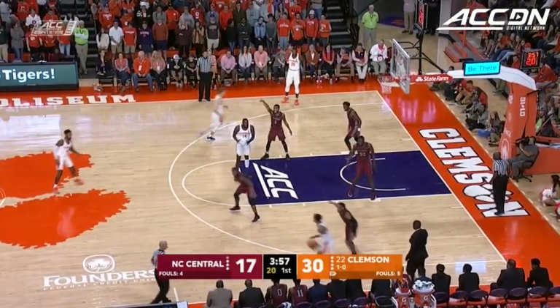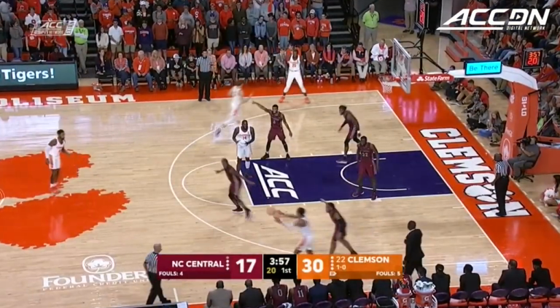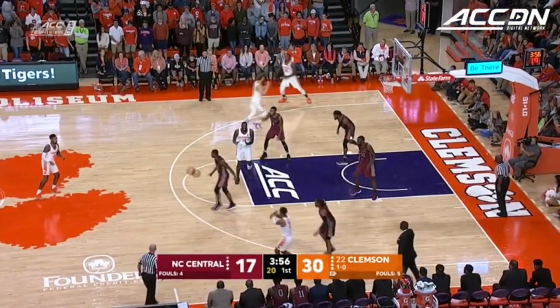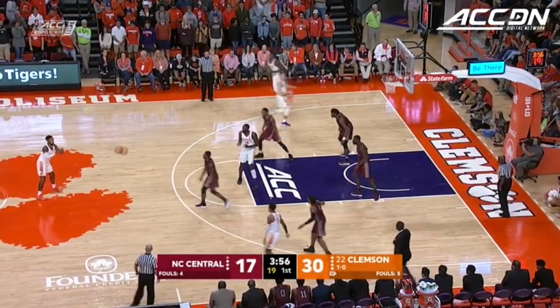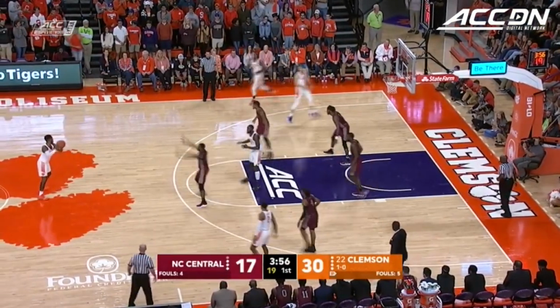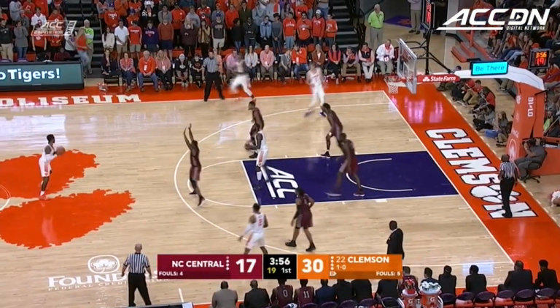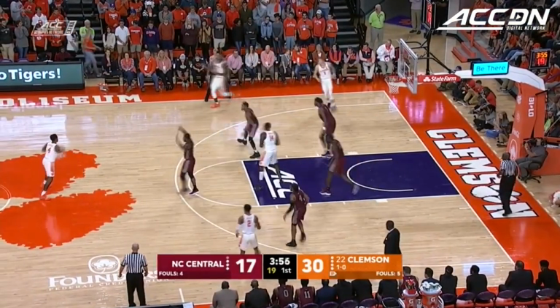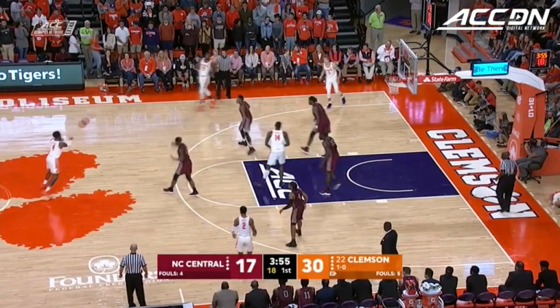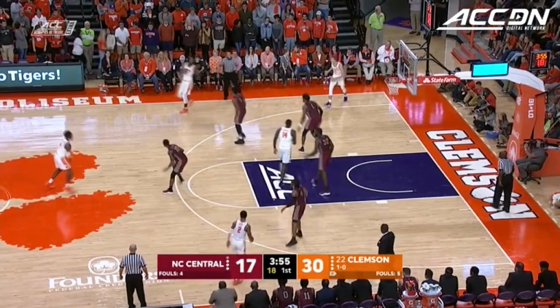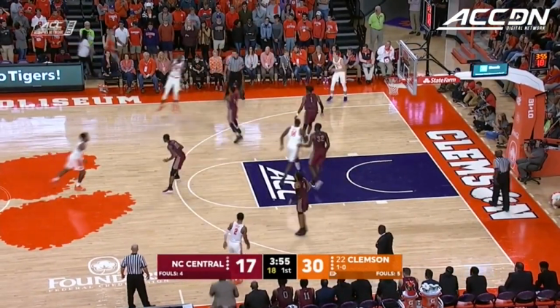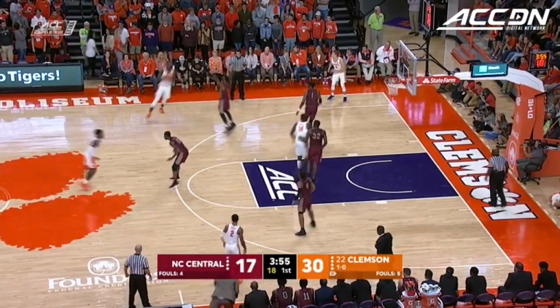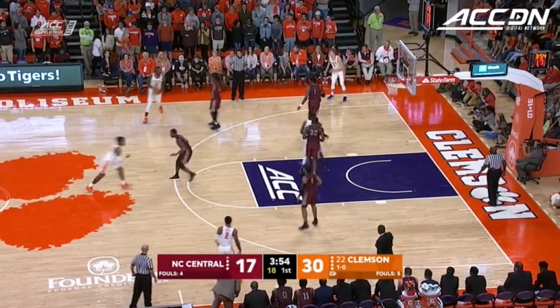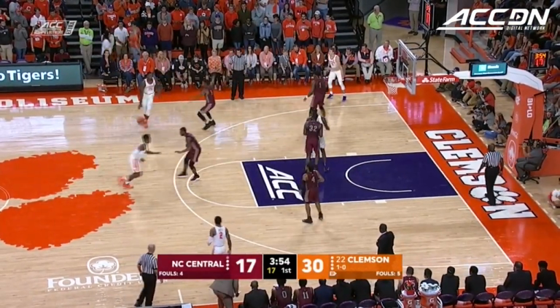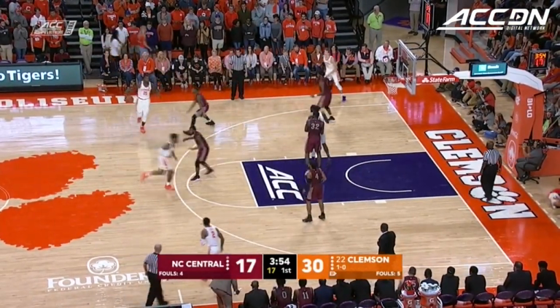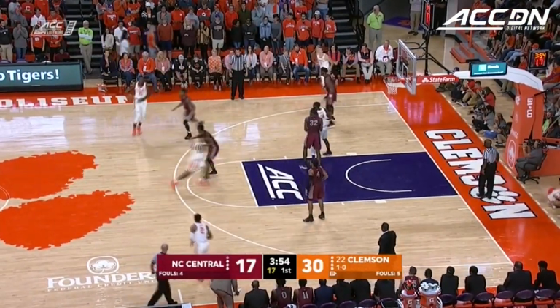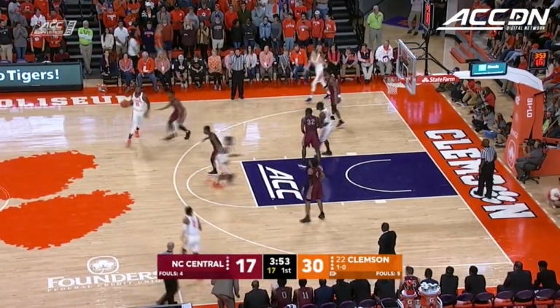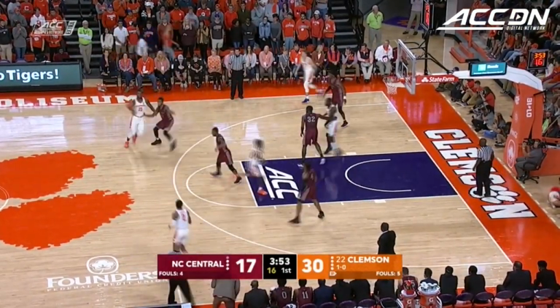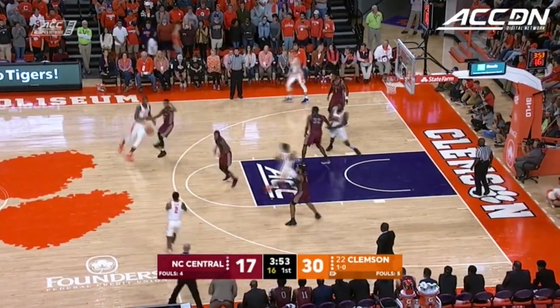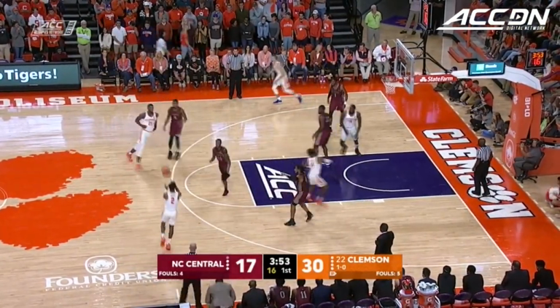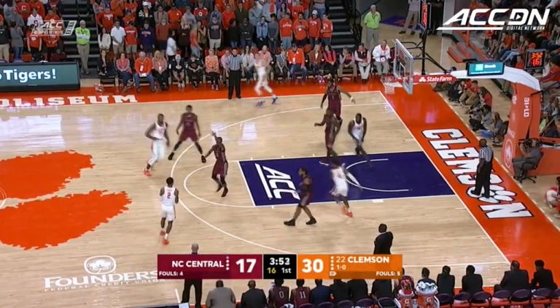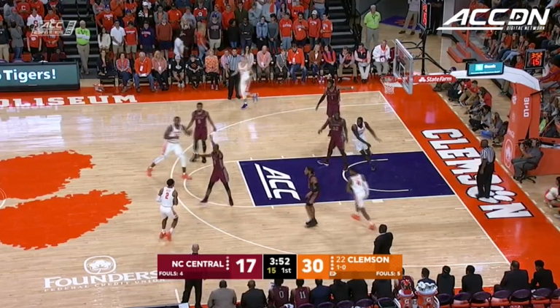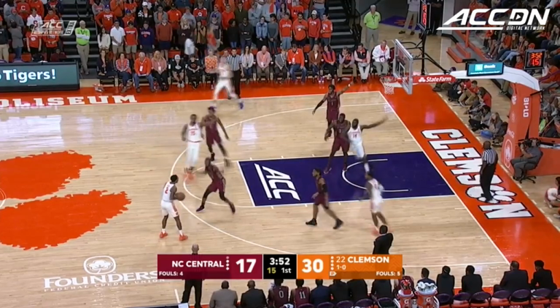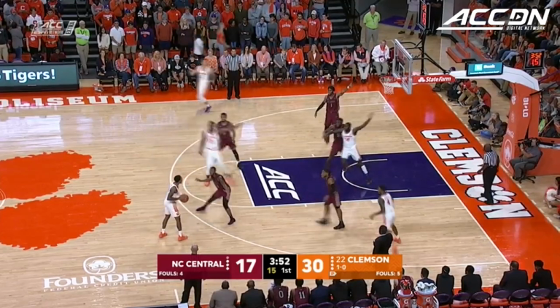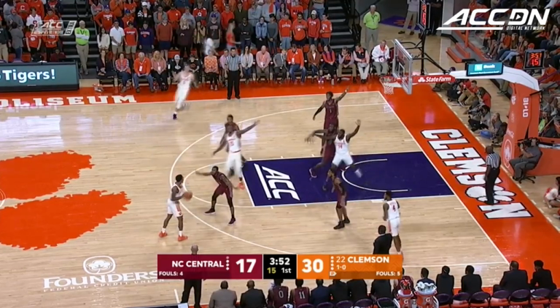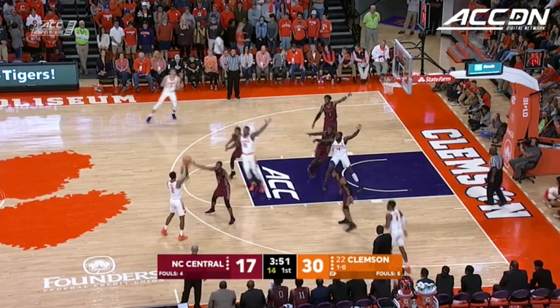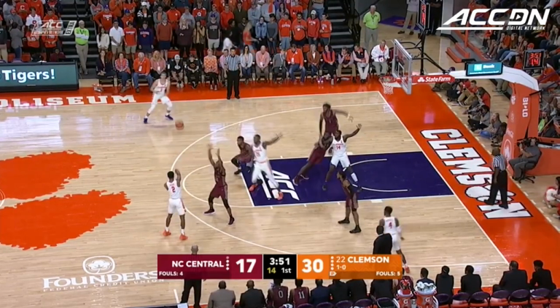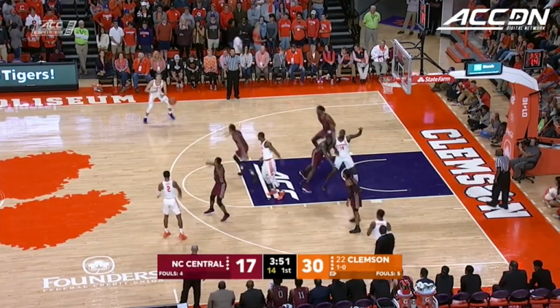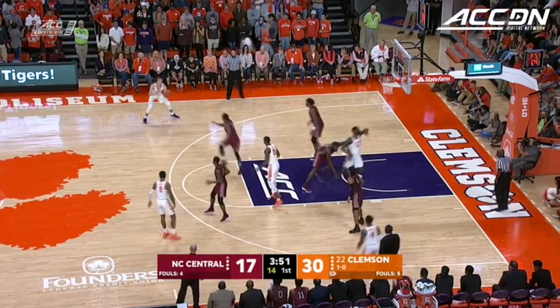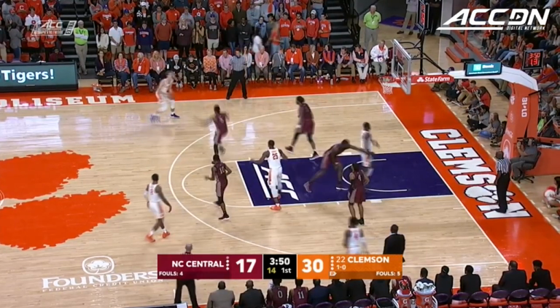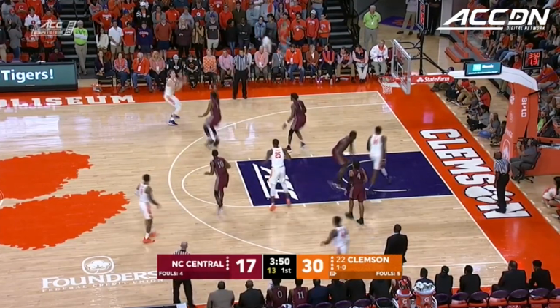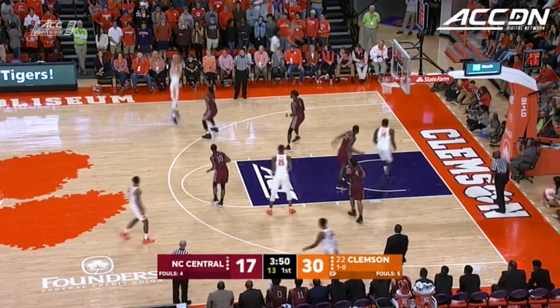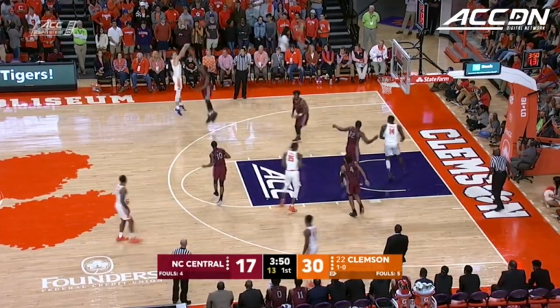Do the little things — rebound, get after loose balls. Don't be a liability, don't turn it over, but bring positive attributes as well. And that's what Tyson is doing.